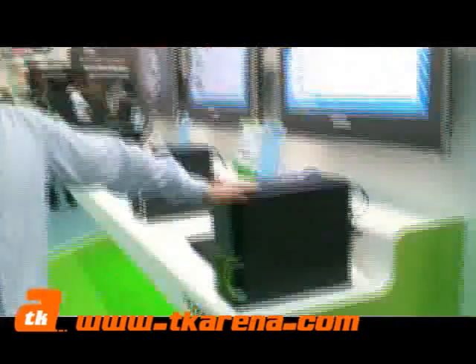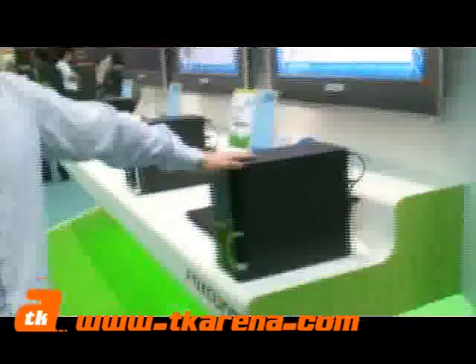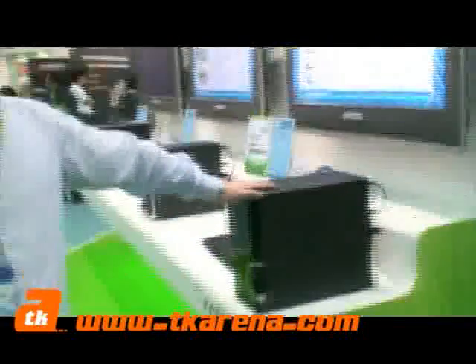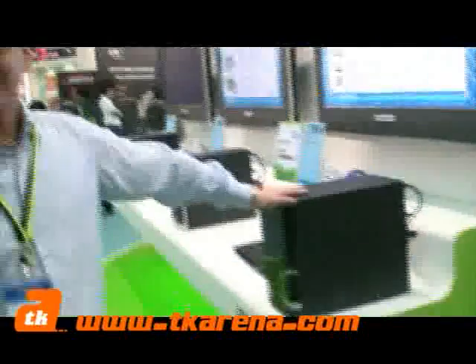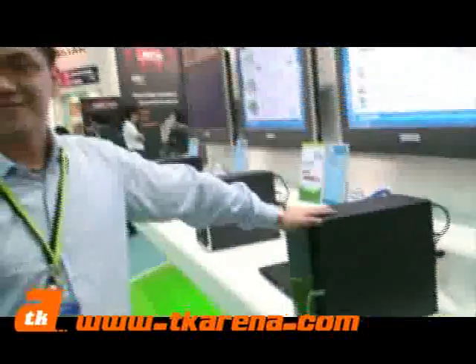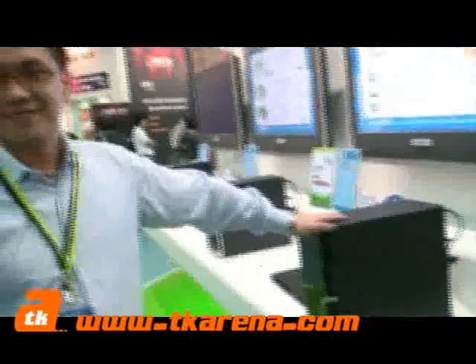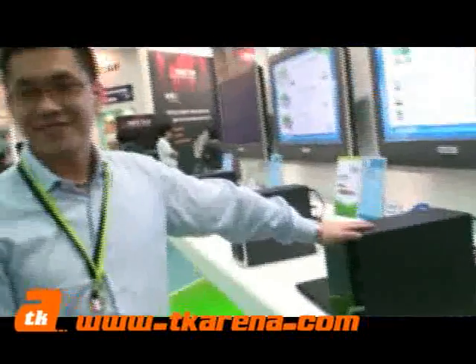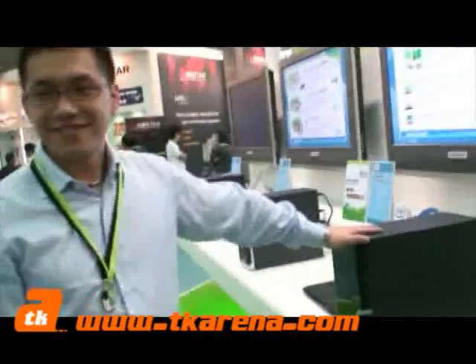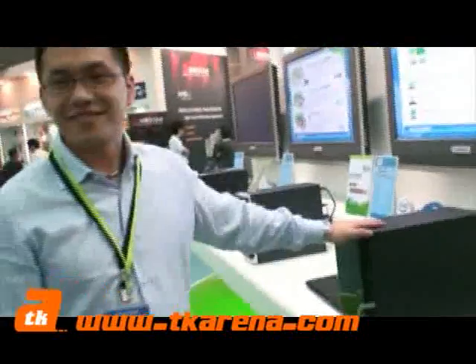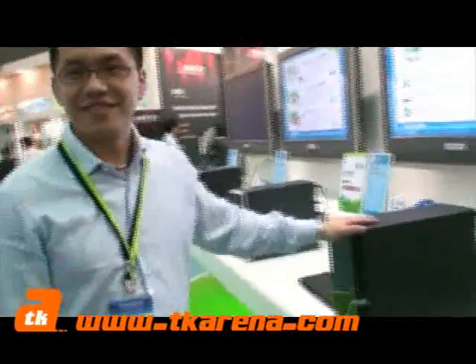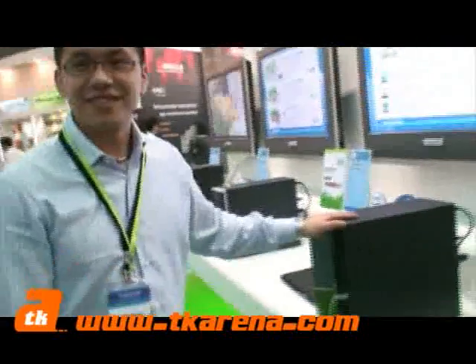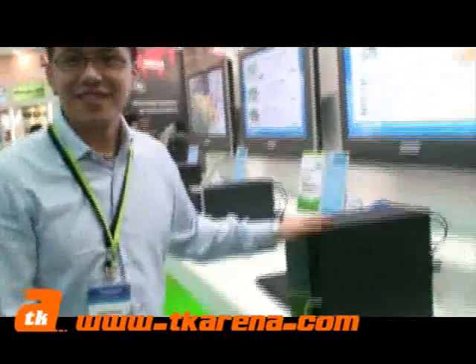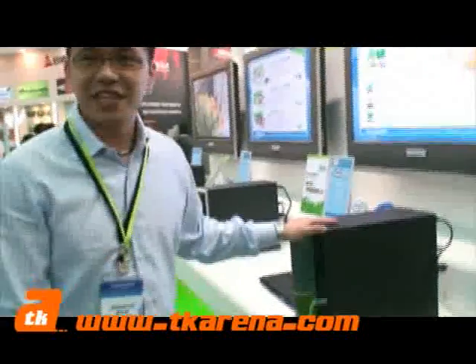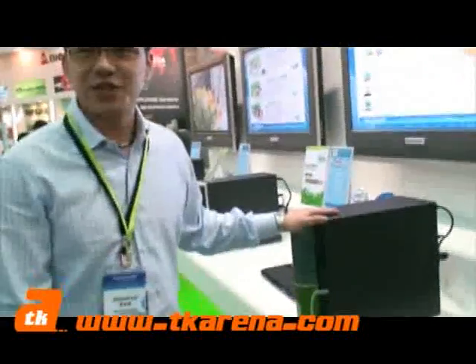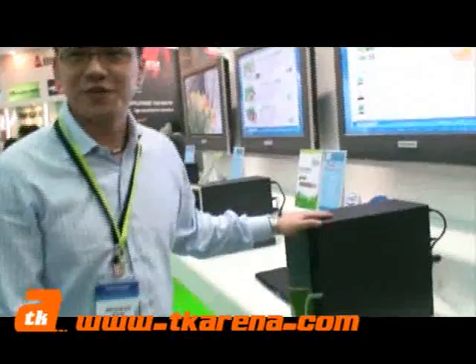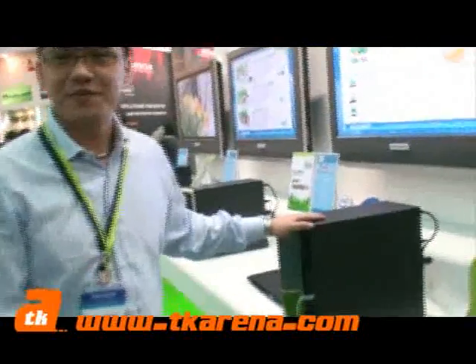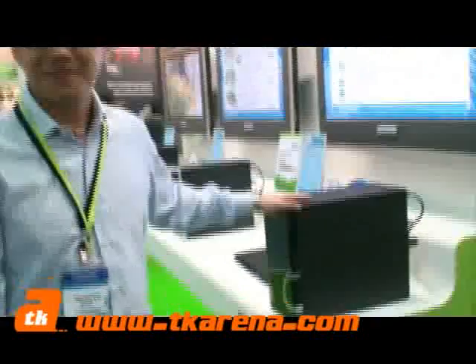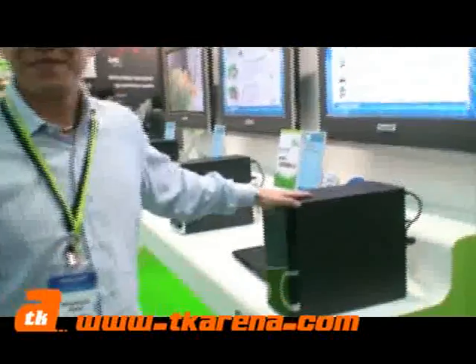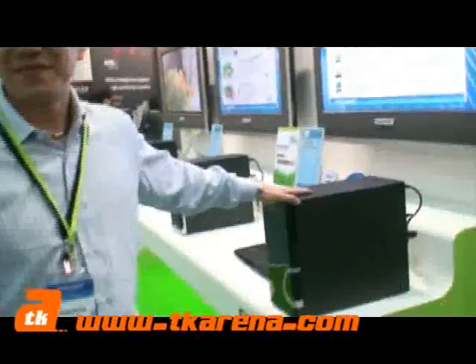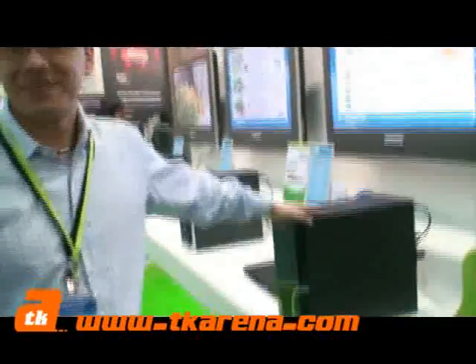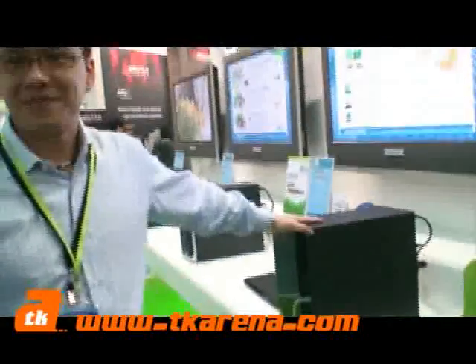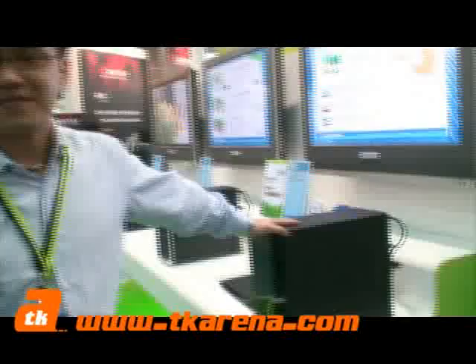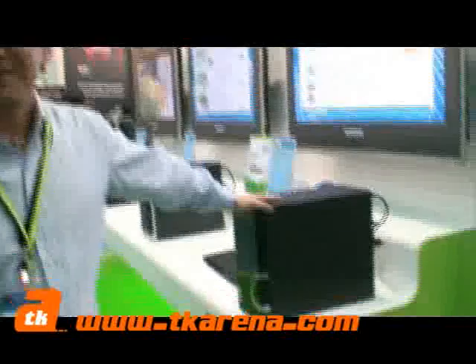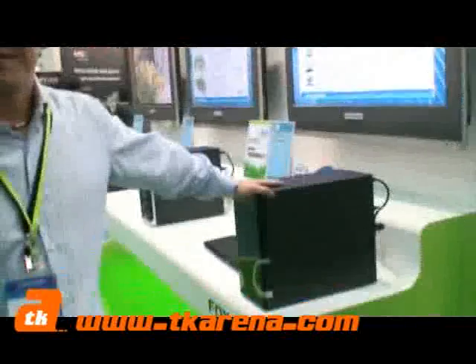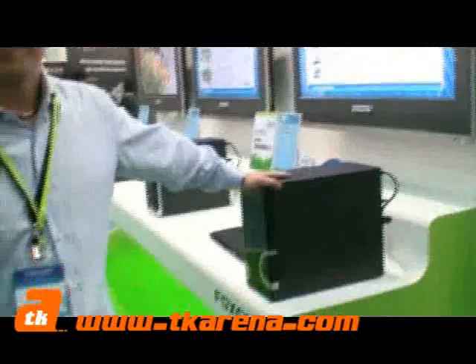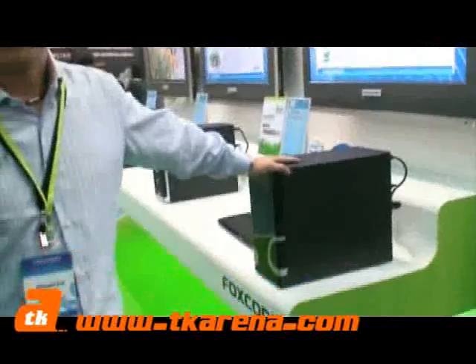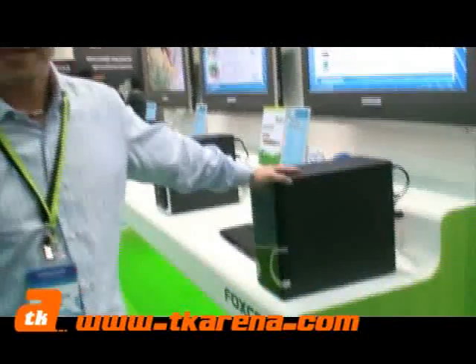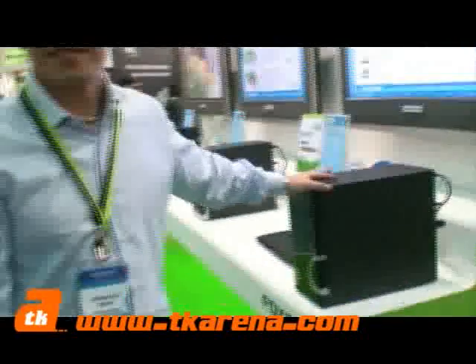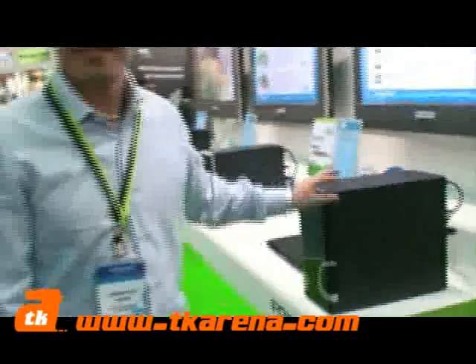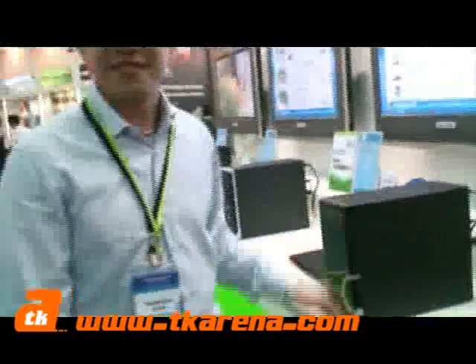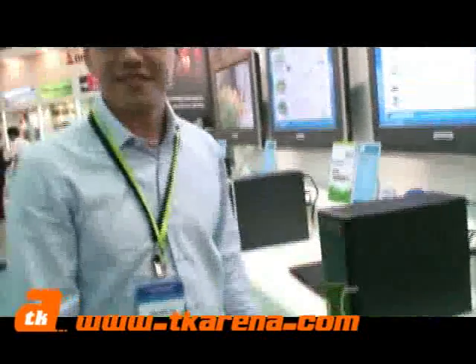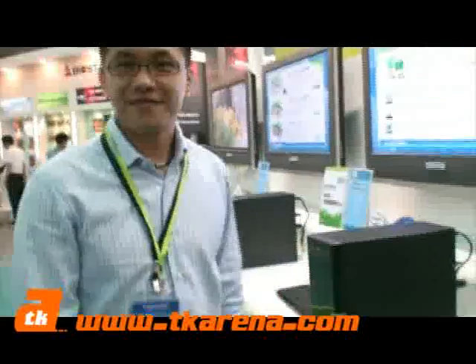Excellent. Thanks a lot there, Vincent. Thank you for your time, and we'll talk to you soon at TK Arena. This is John Gad out. Thanks.